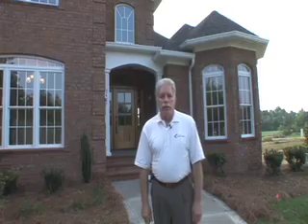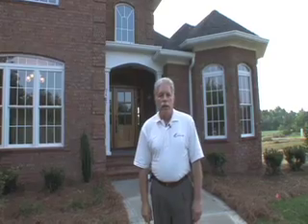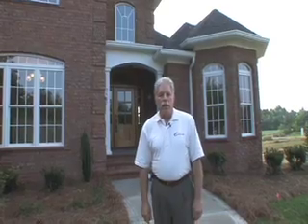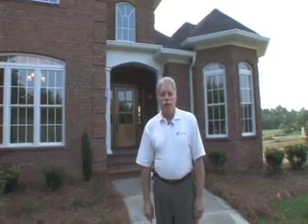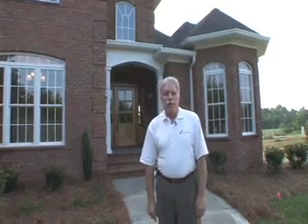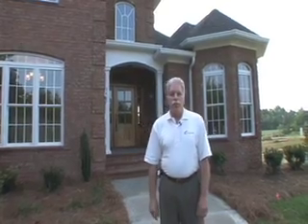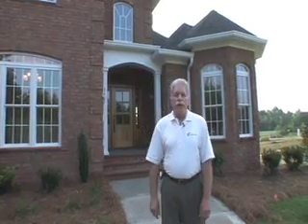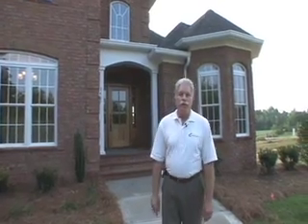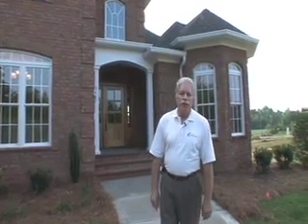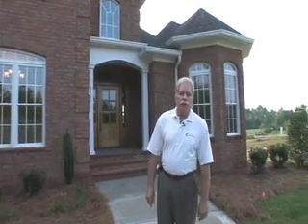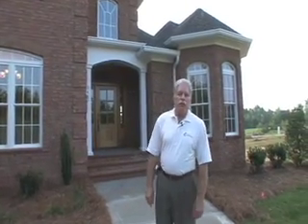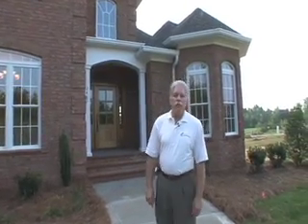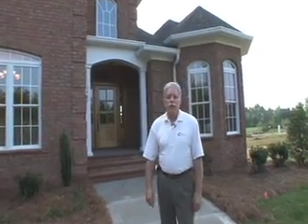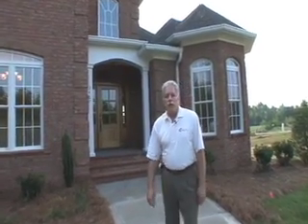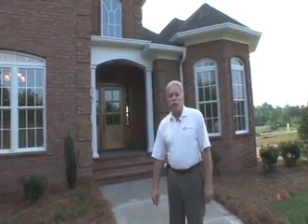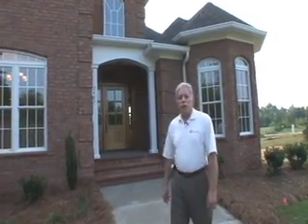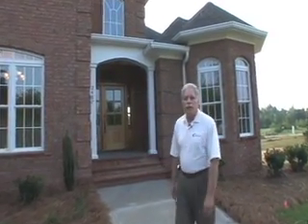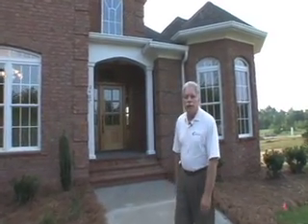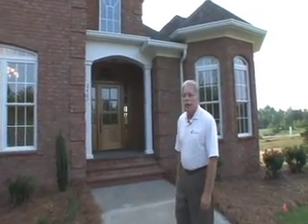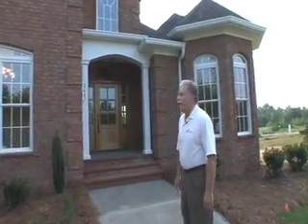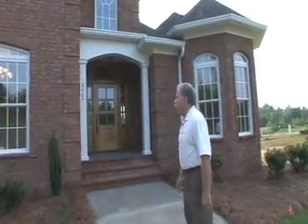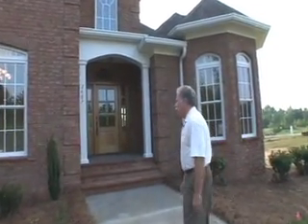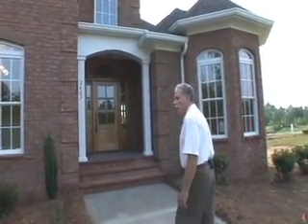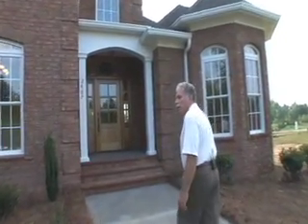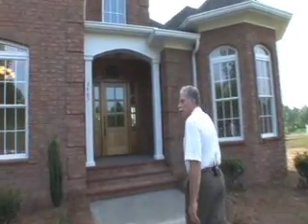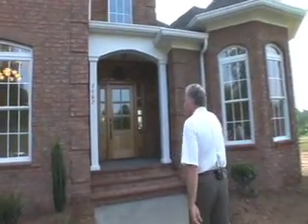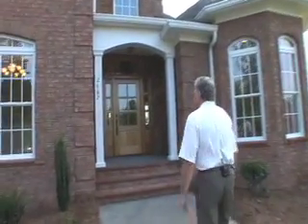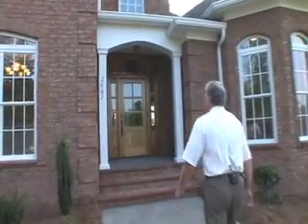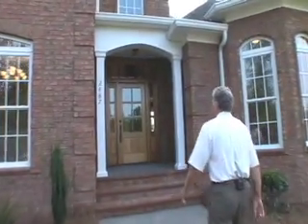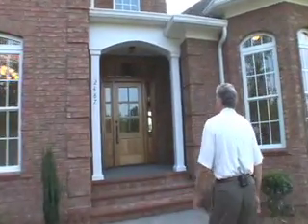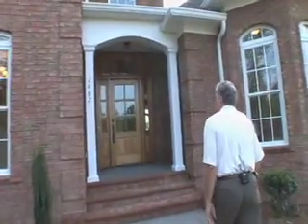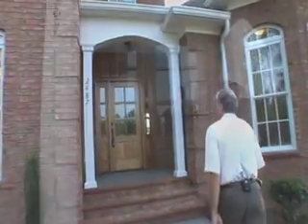Hi, Art Seymour of Pinnacle Builders. We've built this home and we'd like you to come in and take a look and give you a tour real quick.